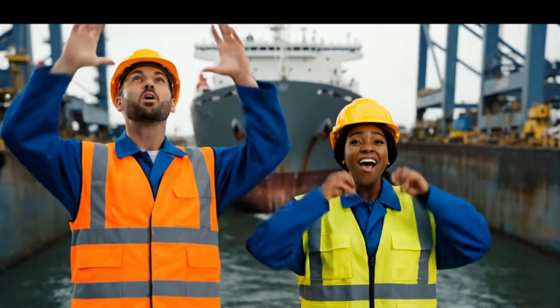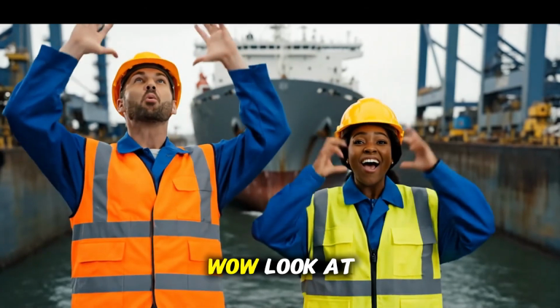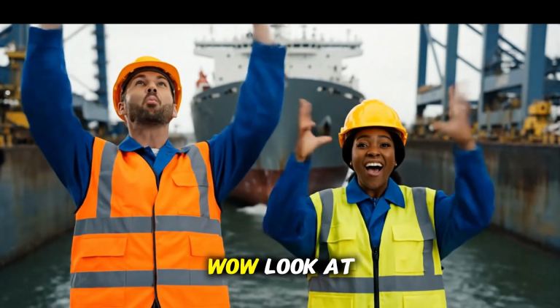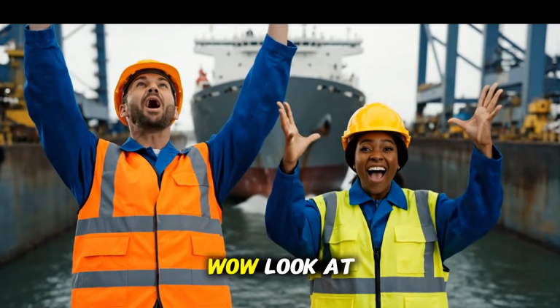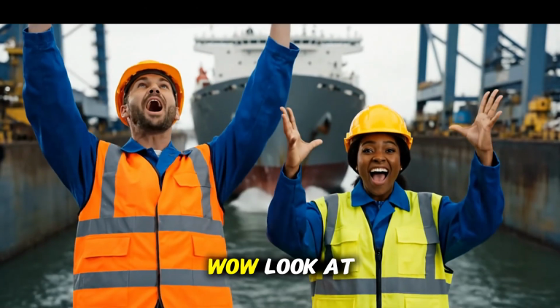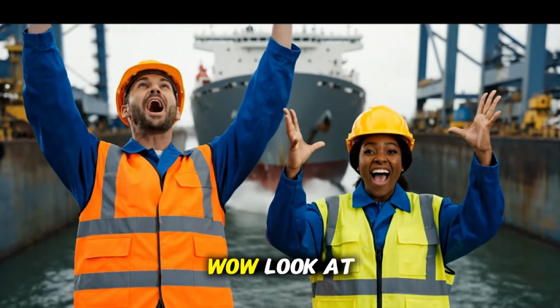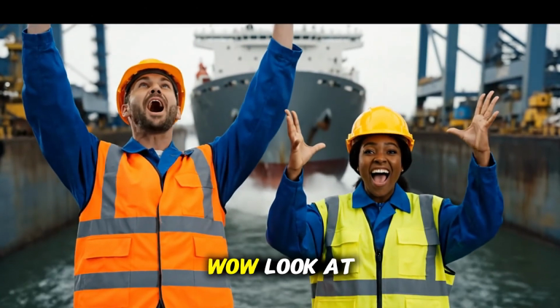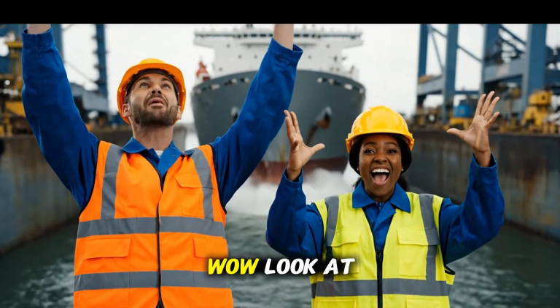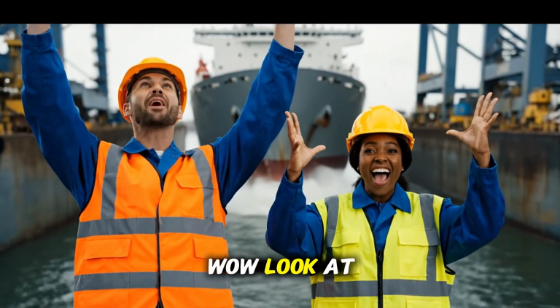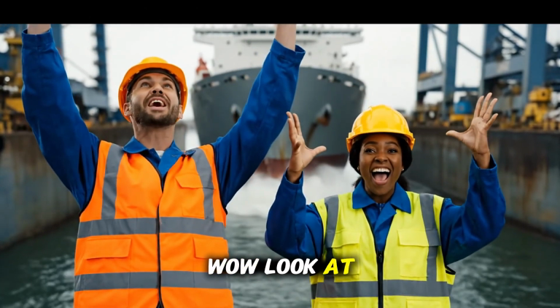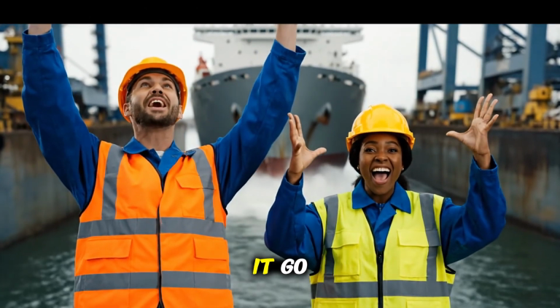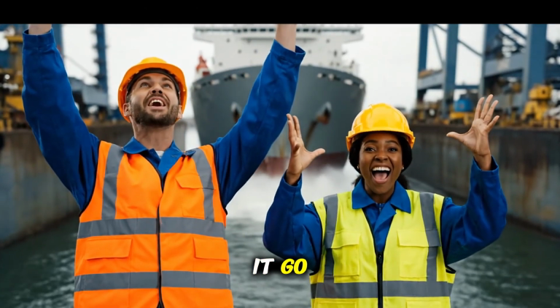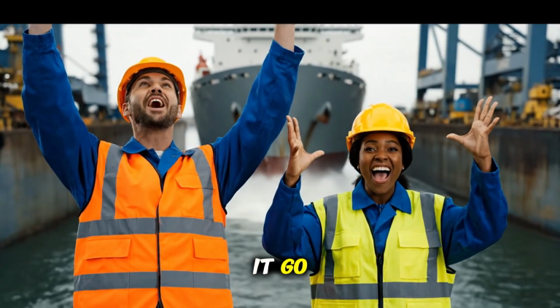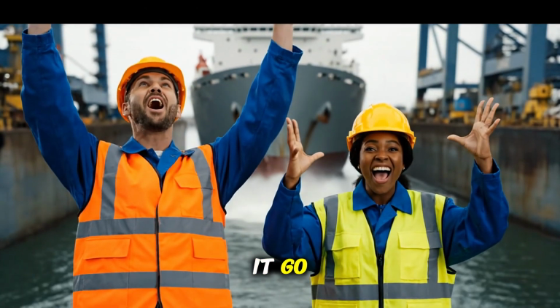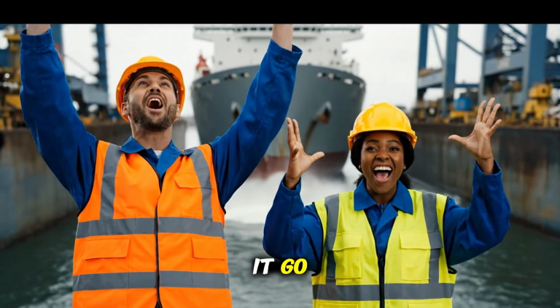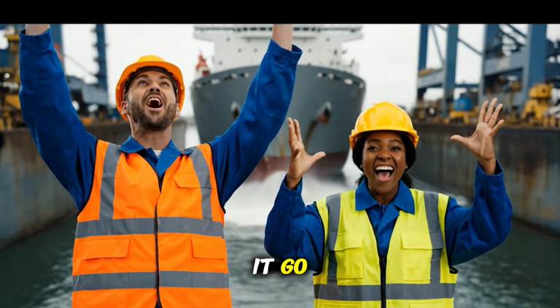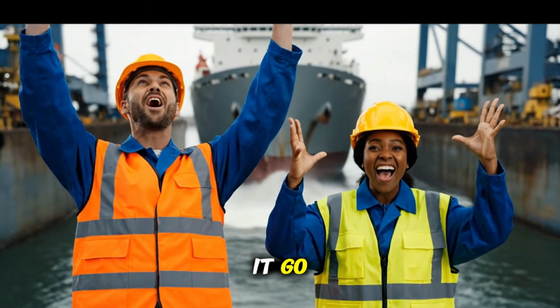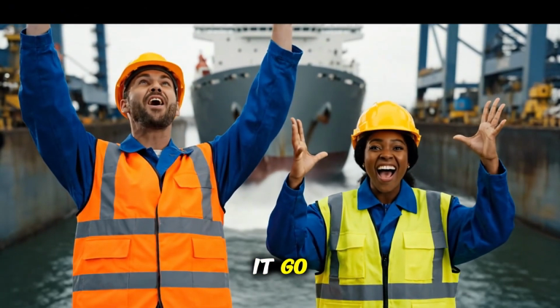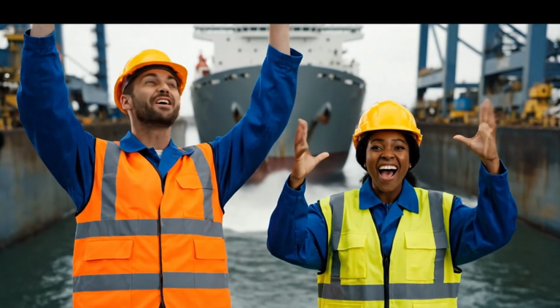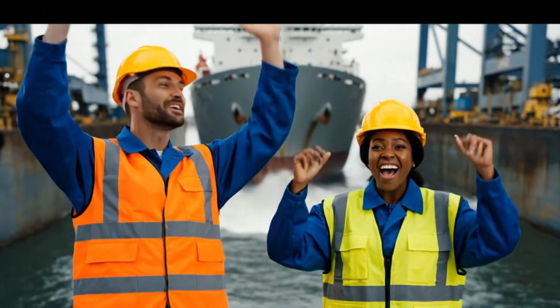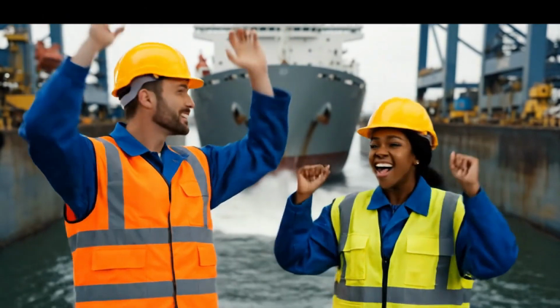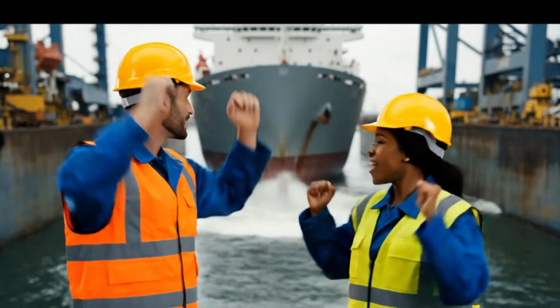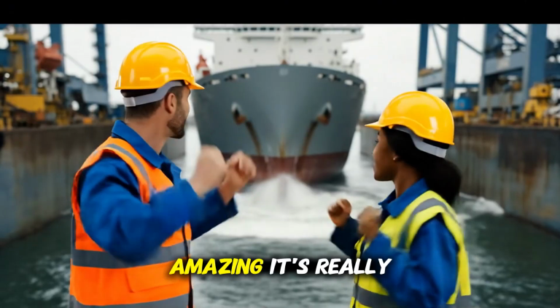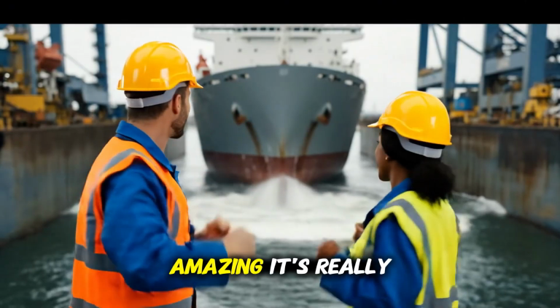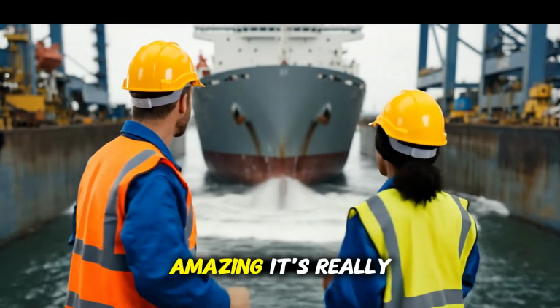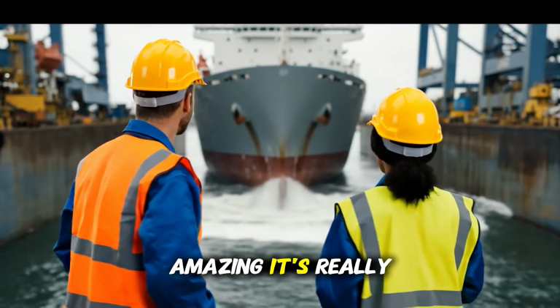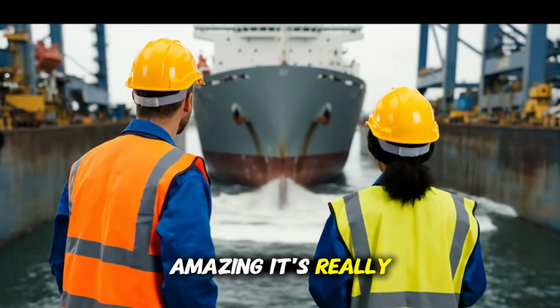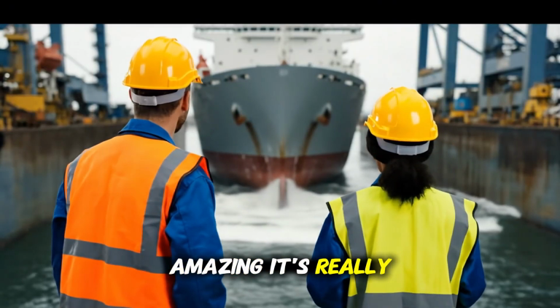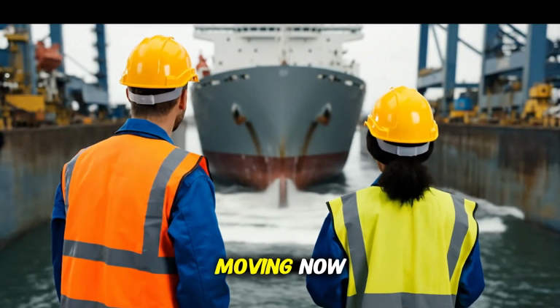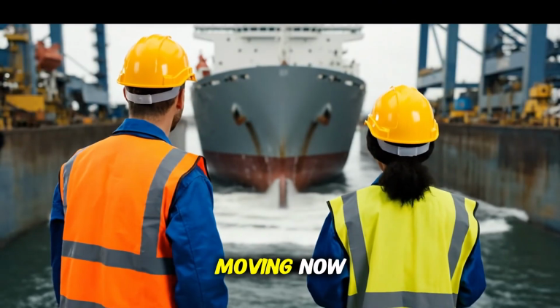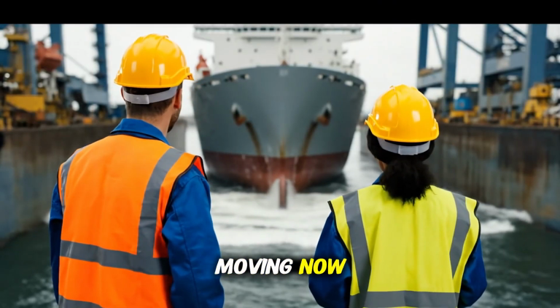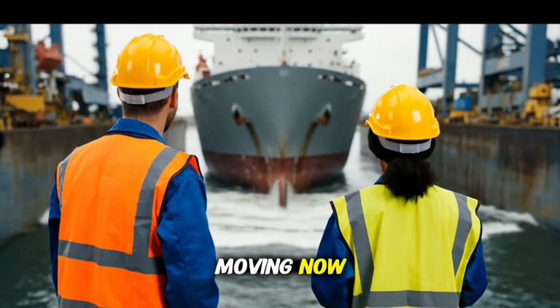Wow, look at it go! Amazing! It's really moving now!